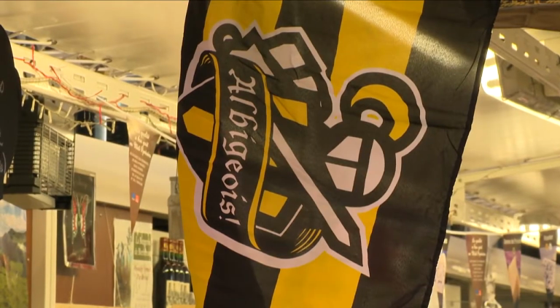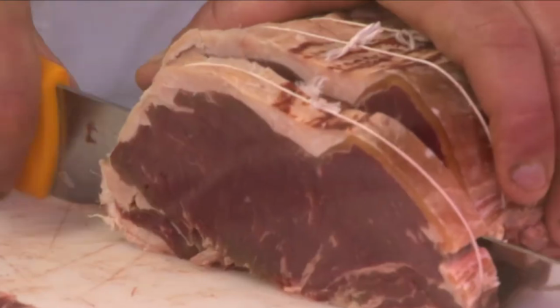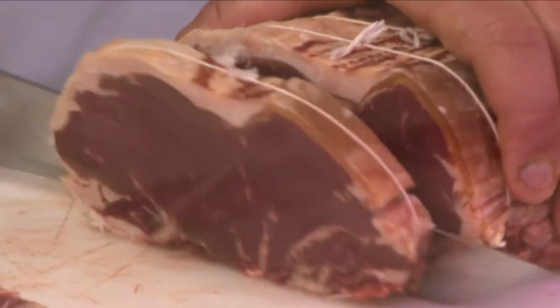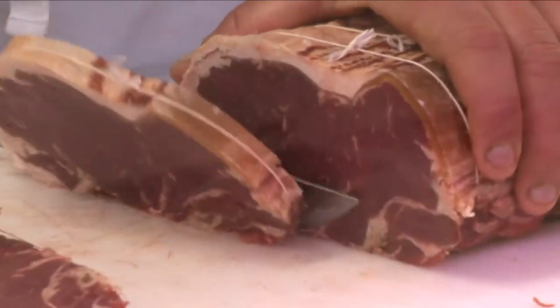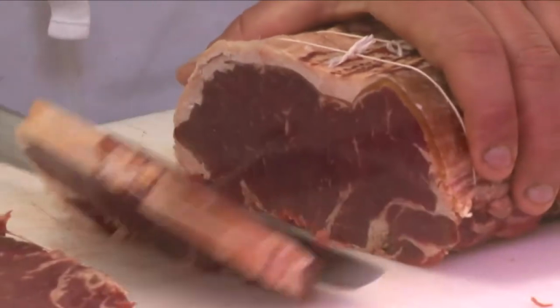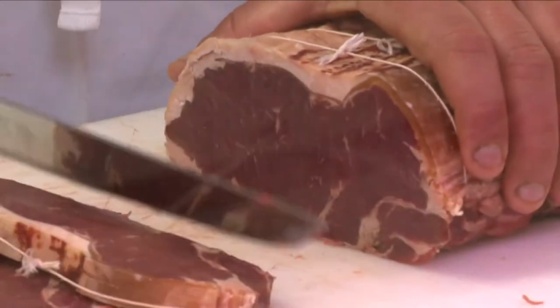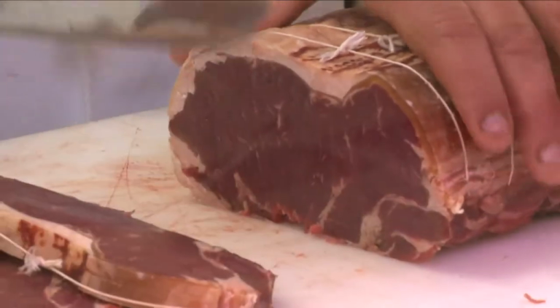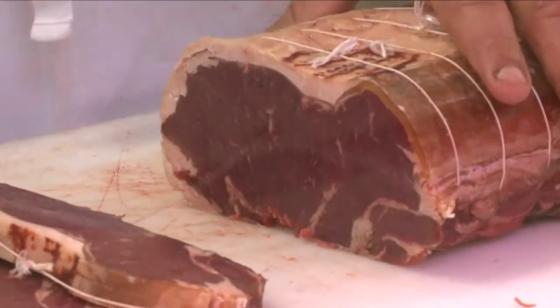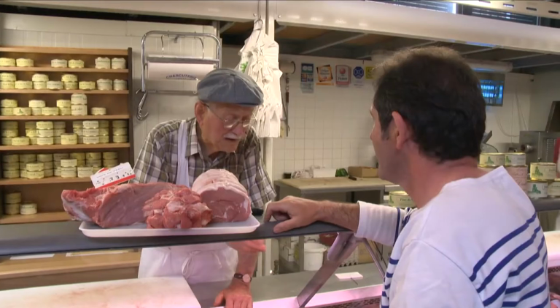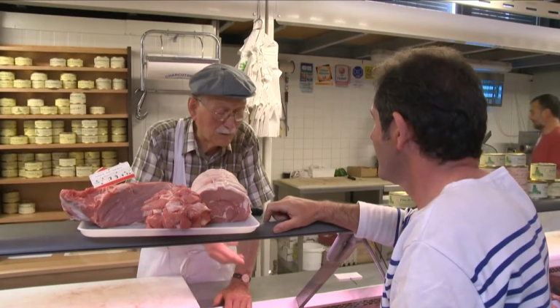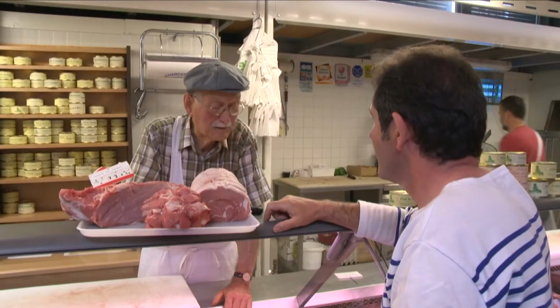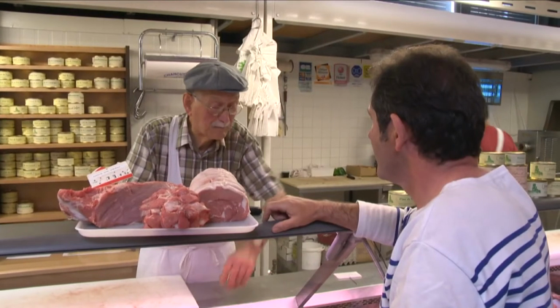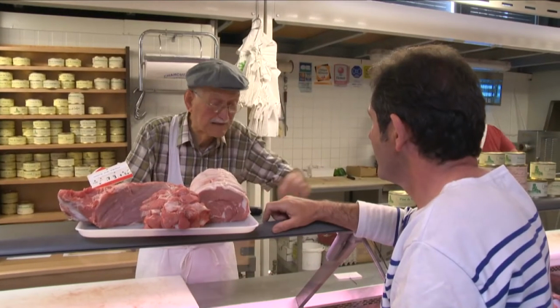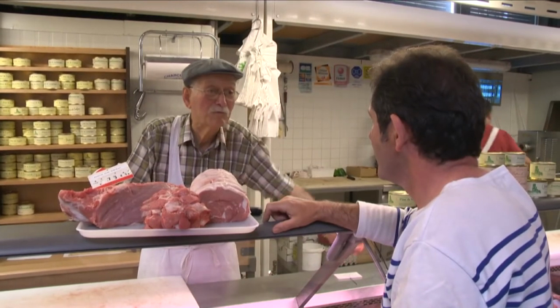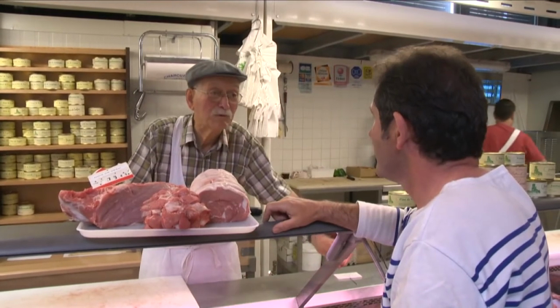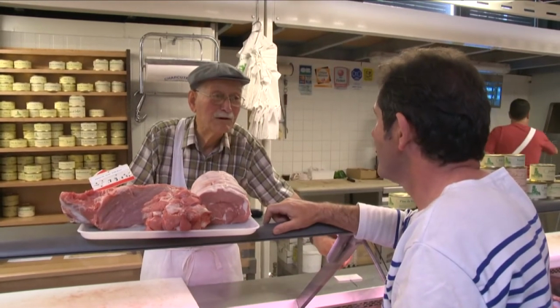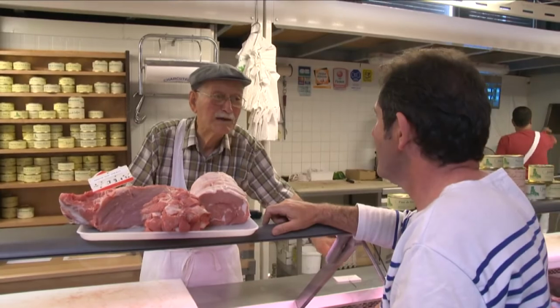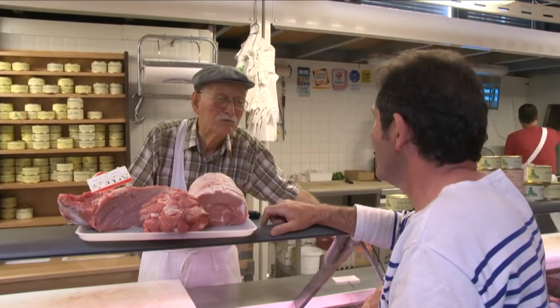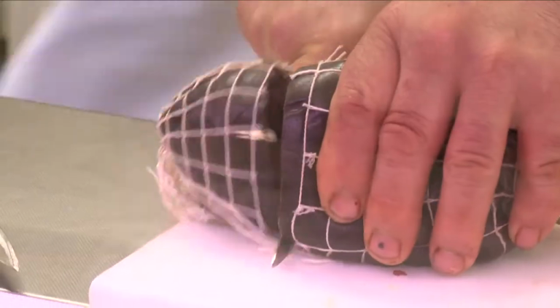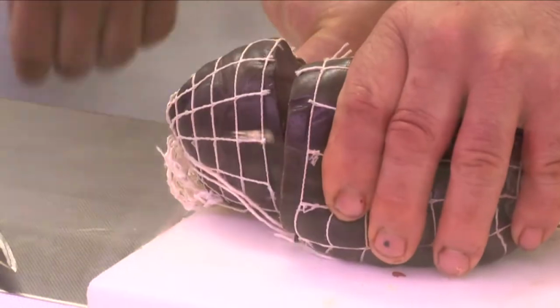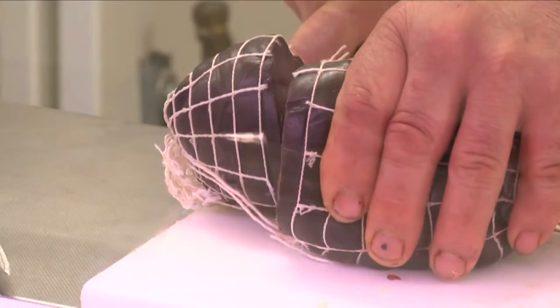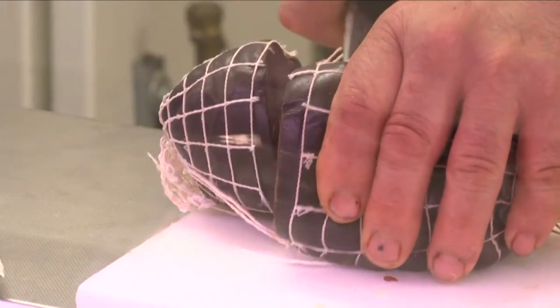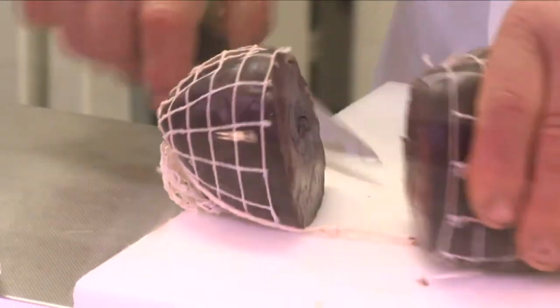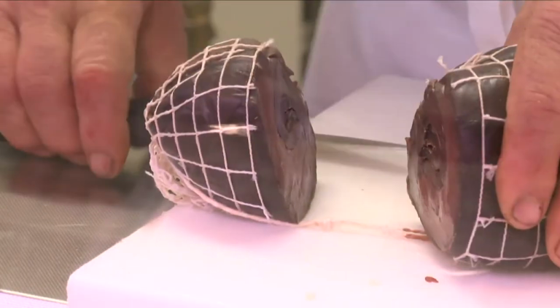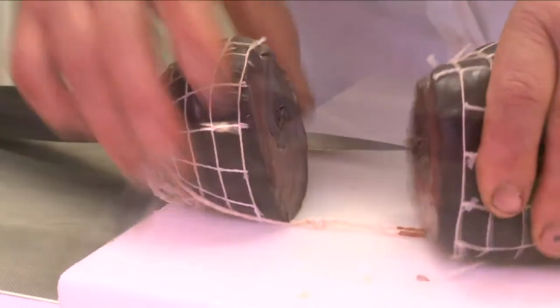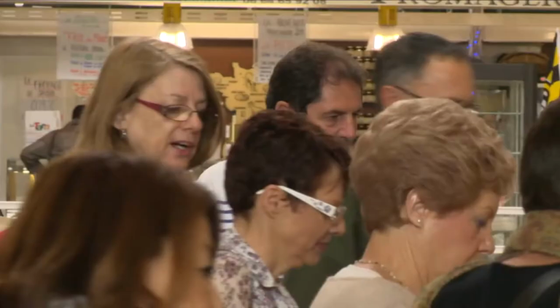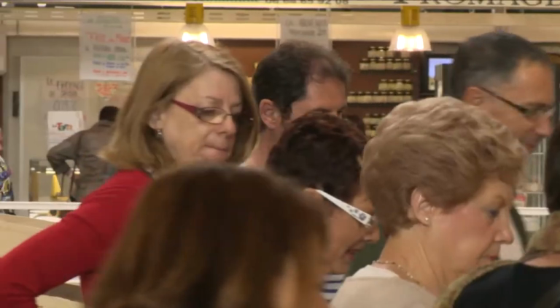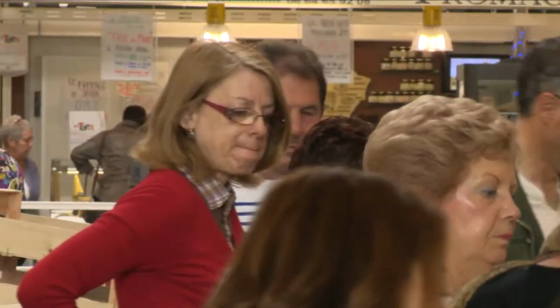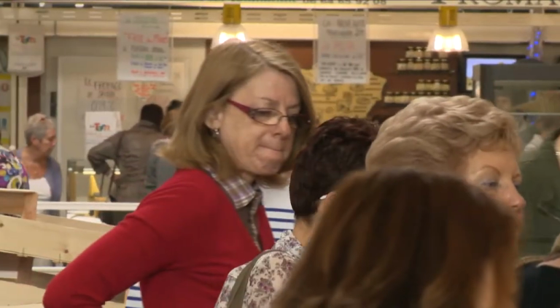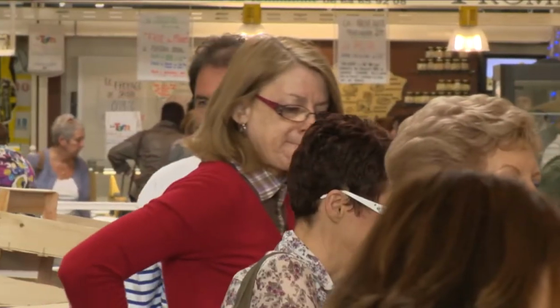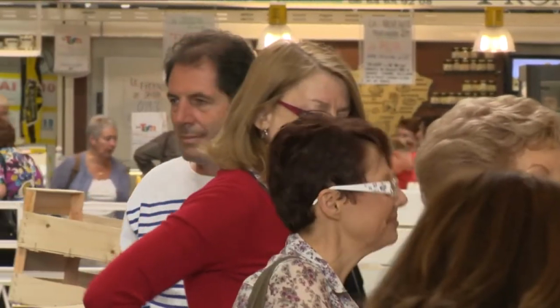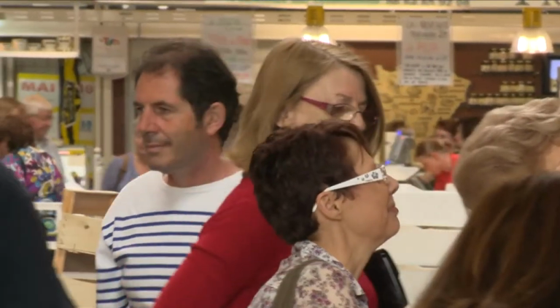The local food, like the local wine, is very rustic, and a visit to the Albi market is a real pleasure.